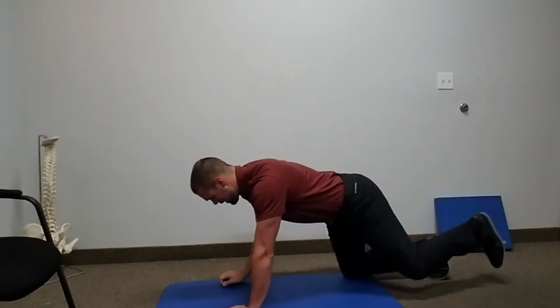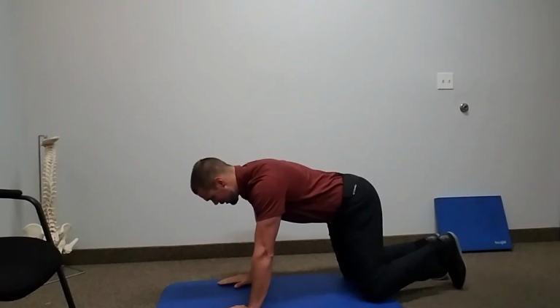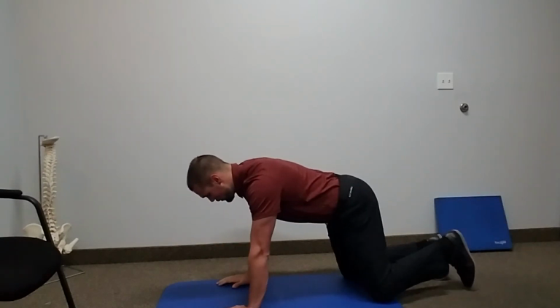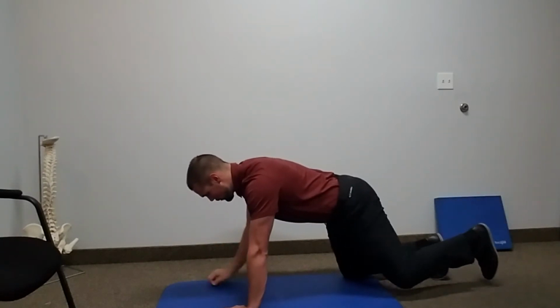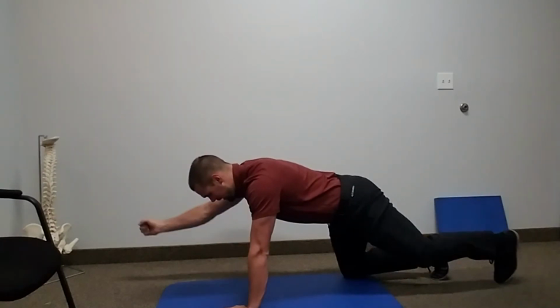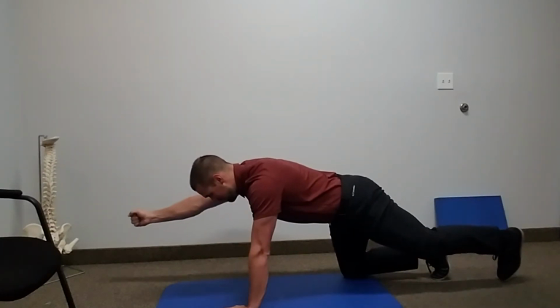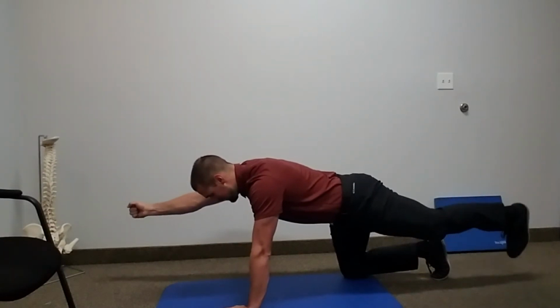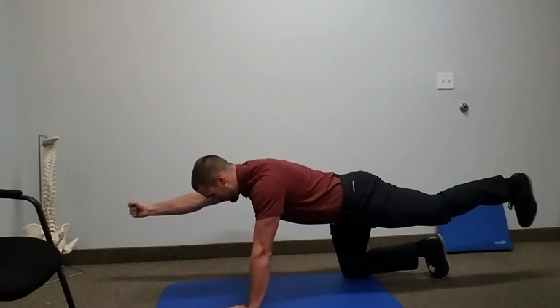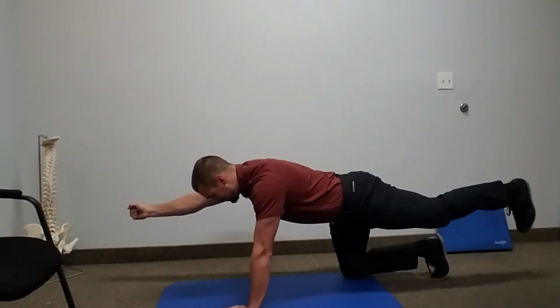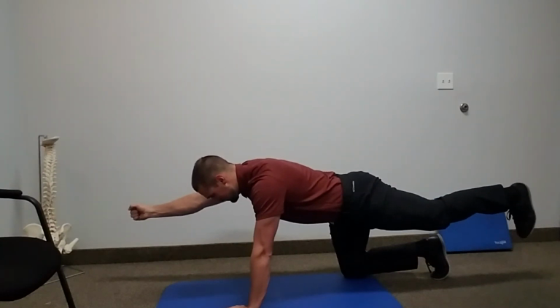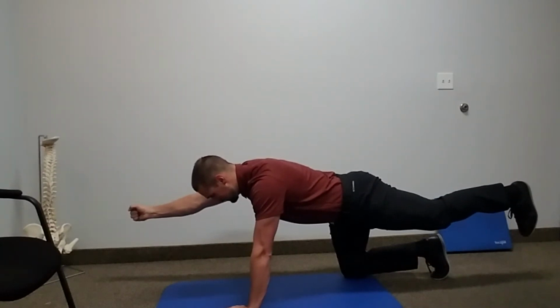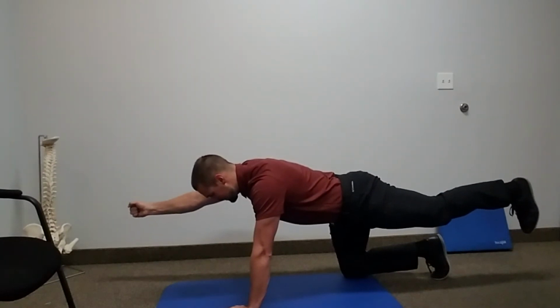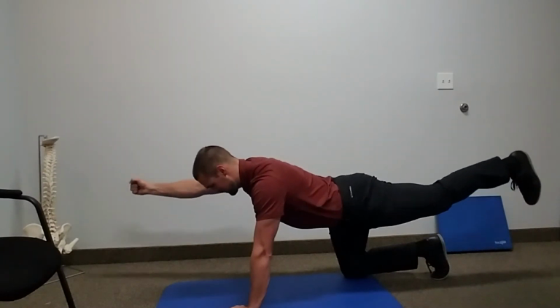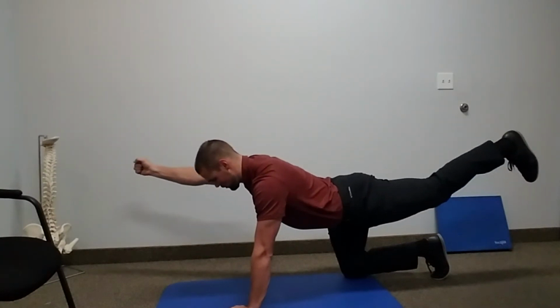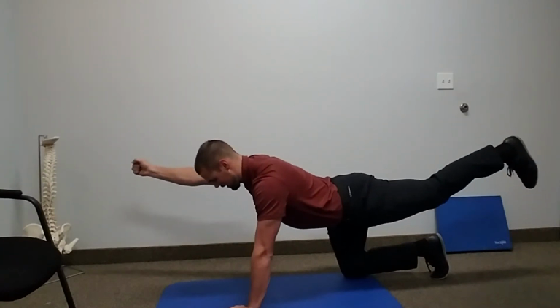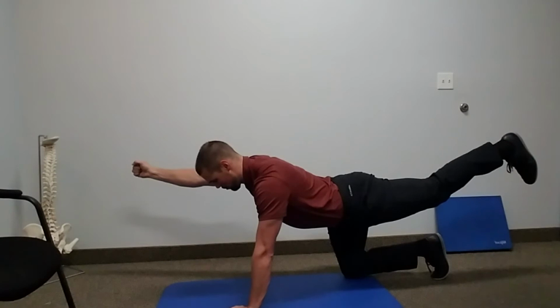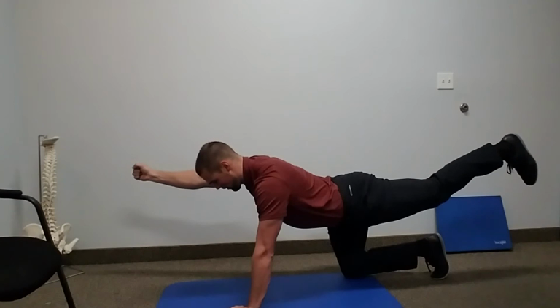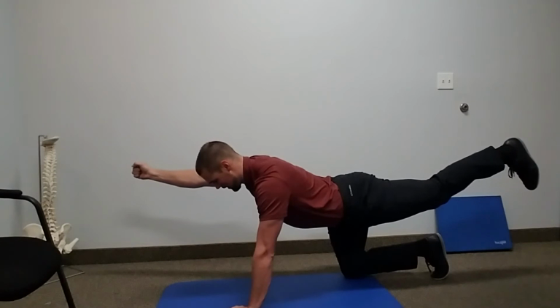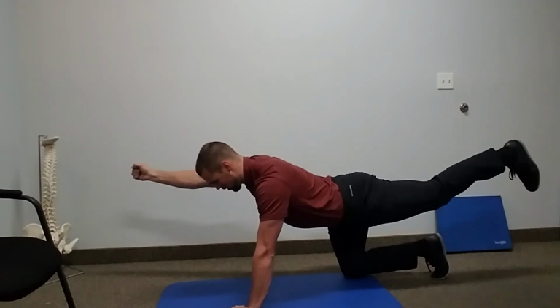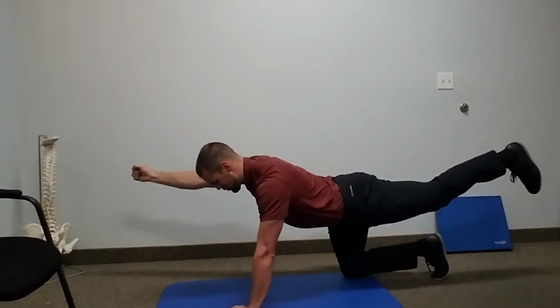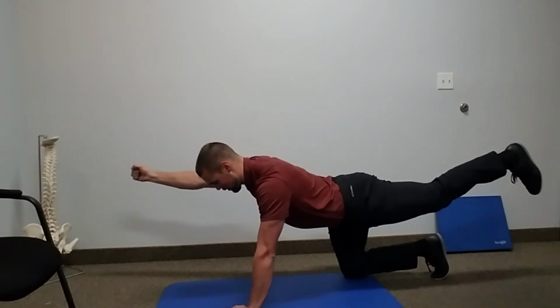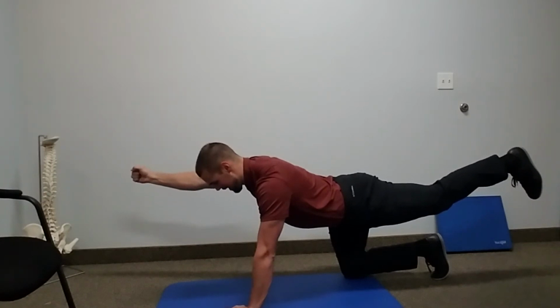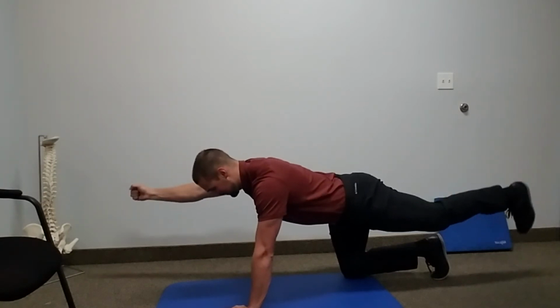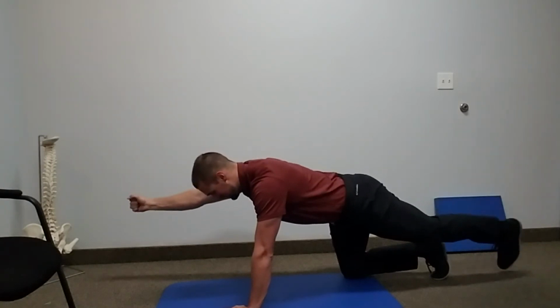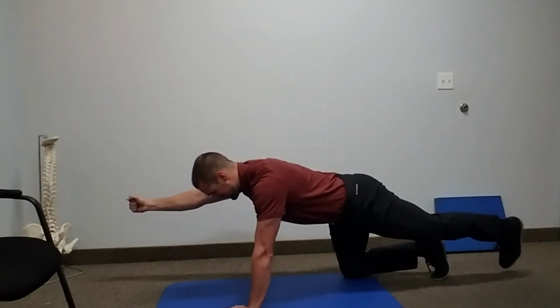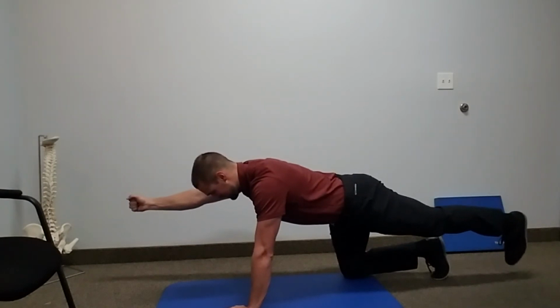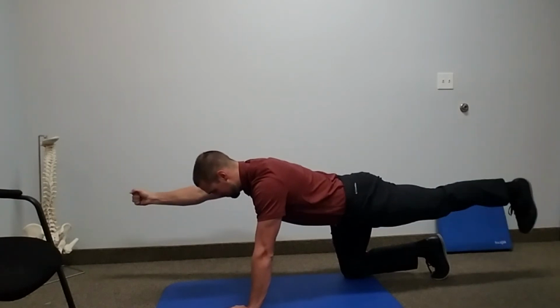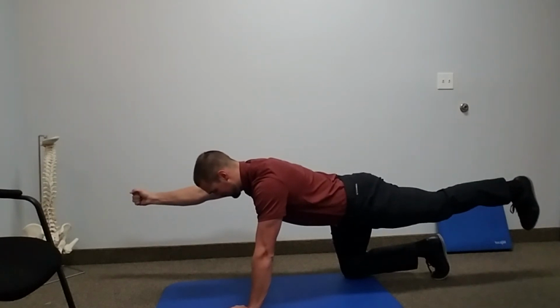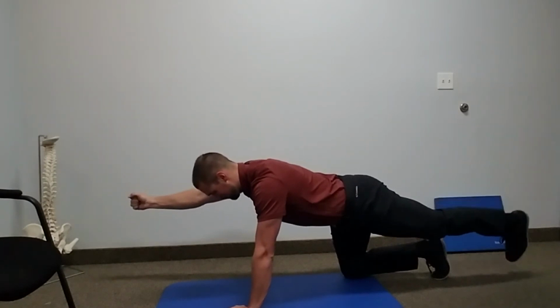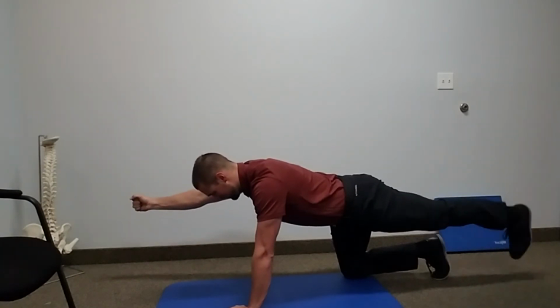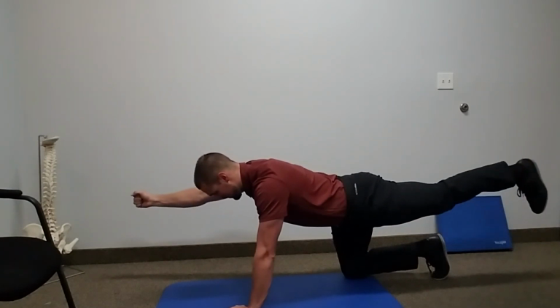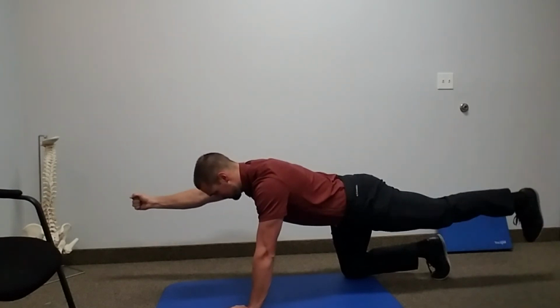Notice that when I come up, it's not going up with the arch in the low back. It is up from the hip.